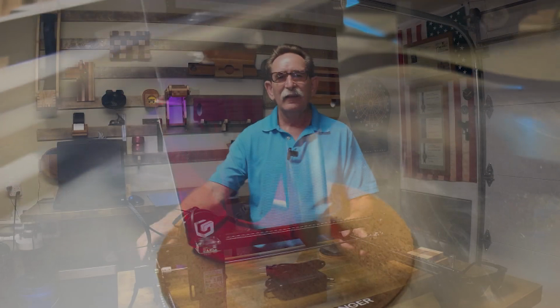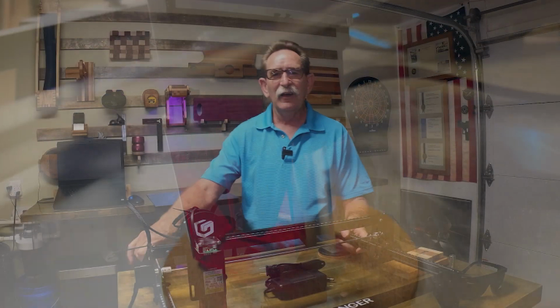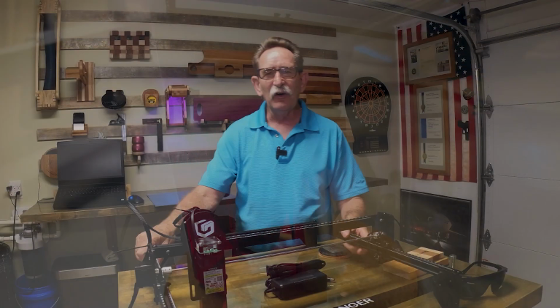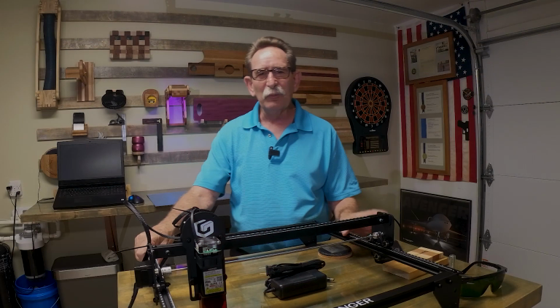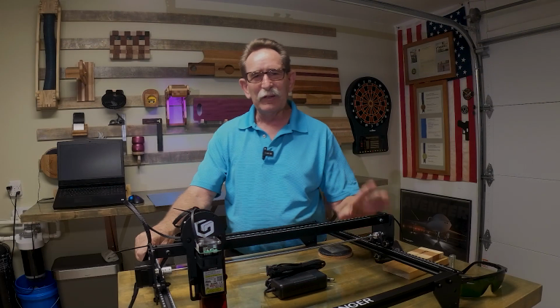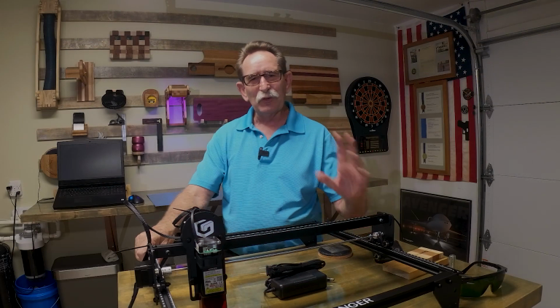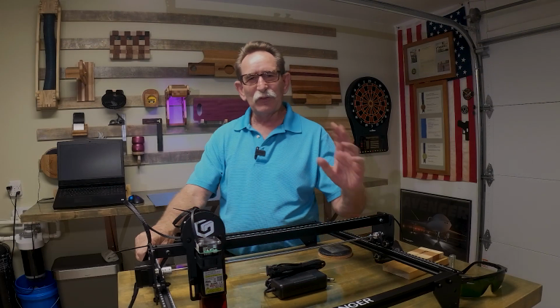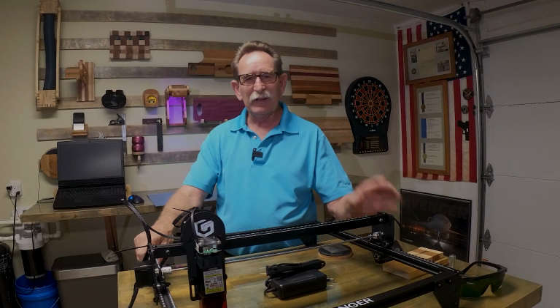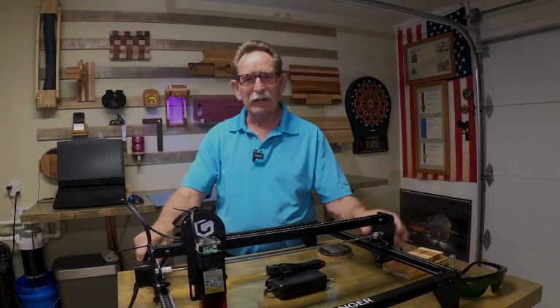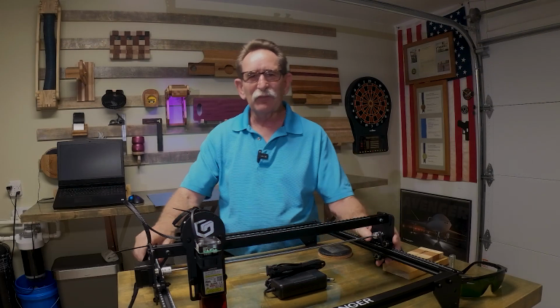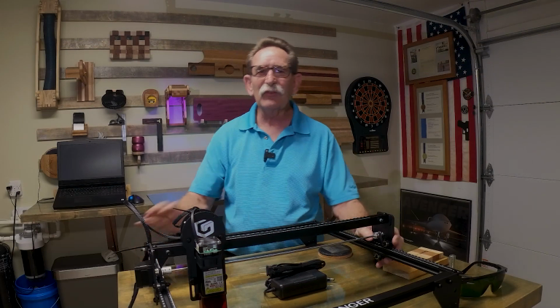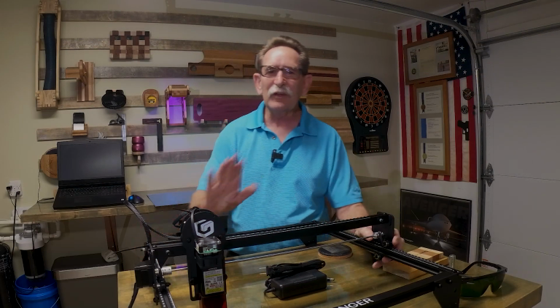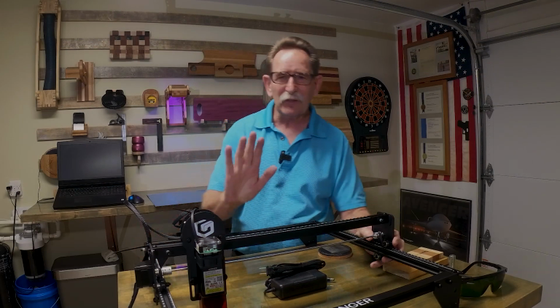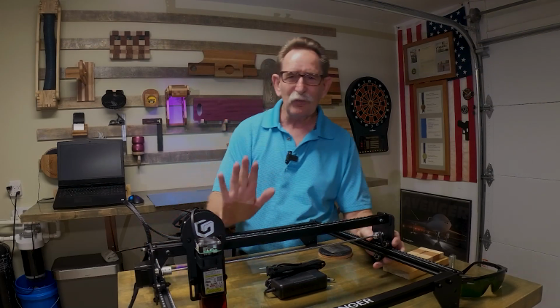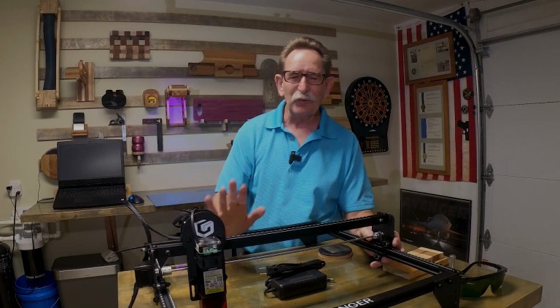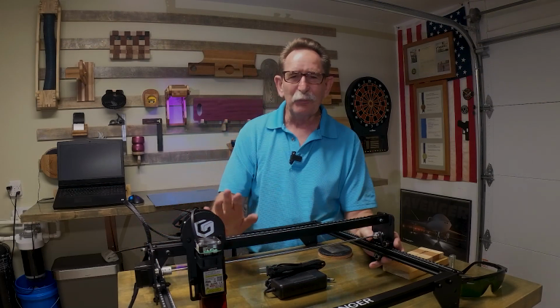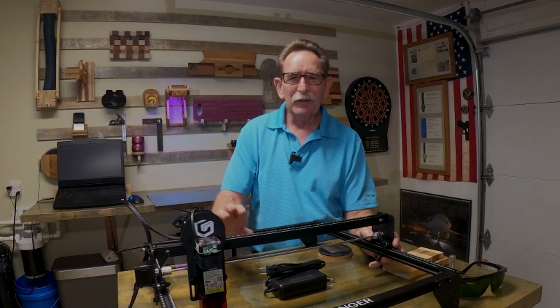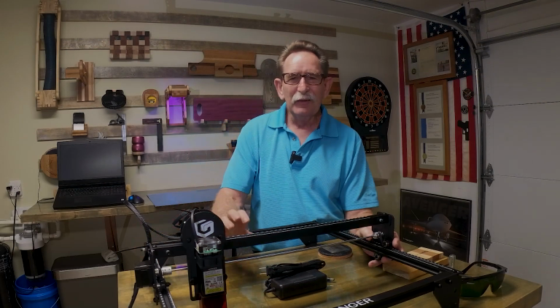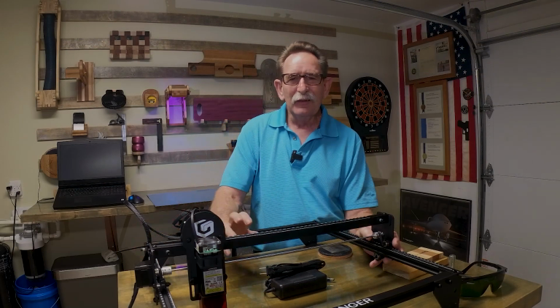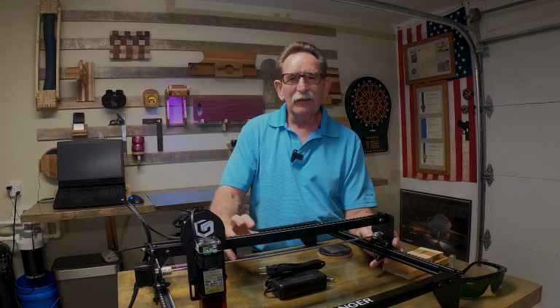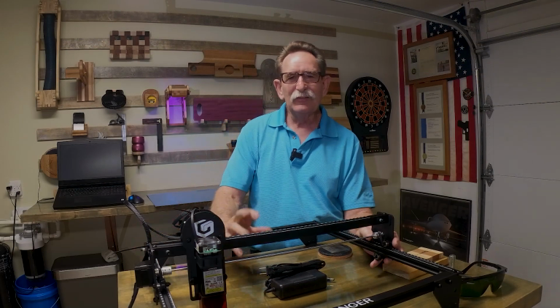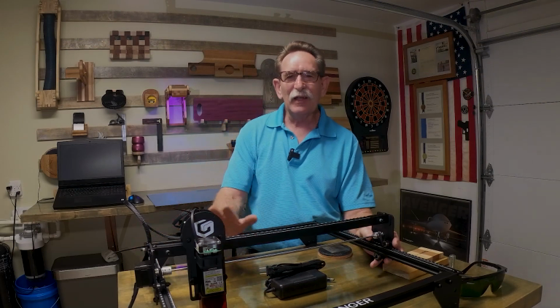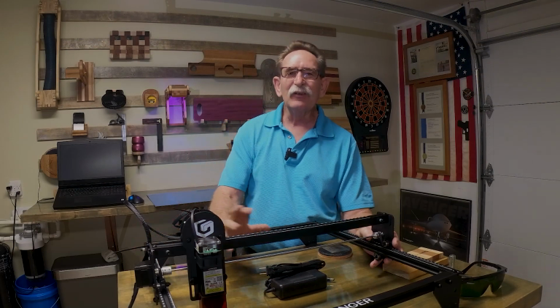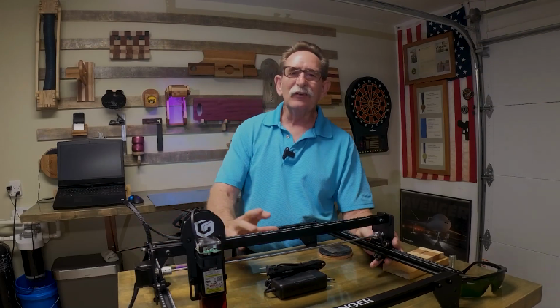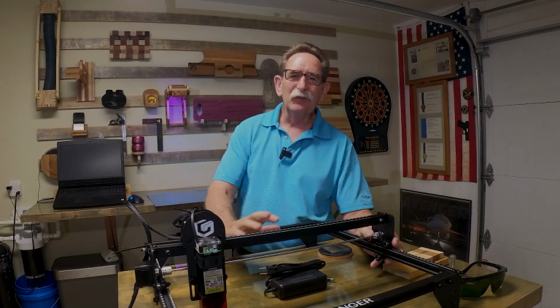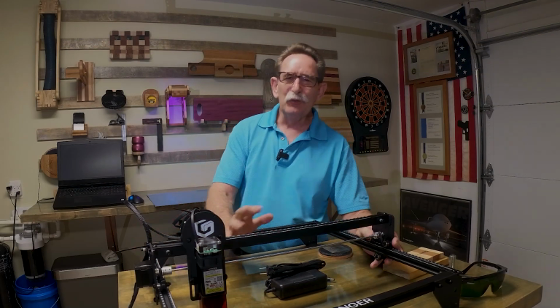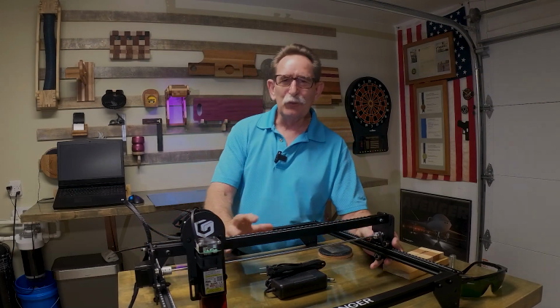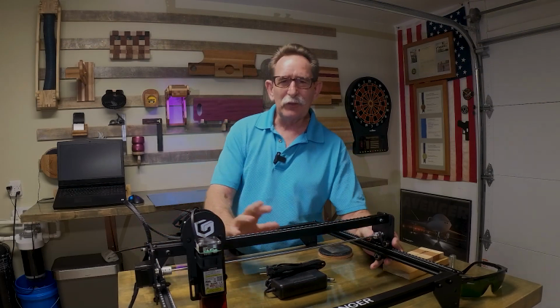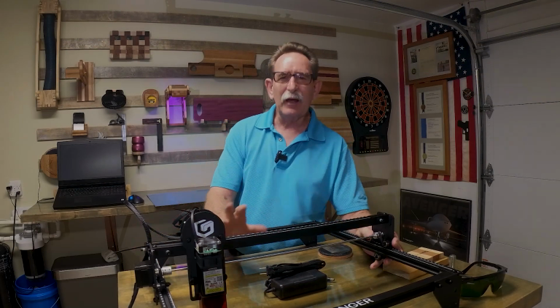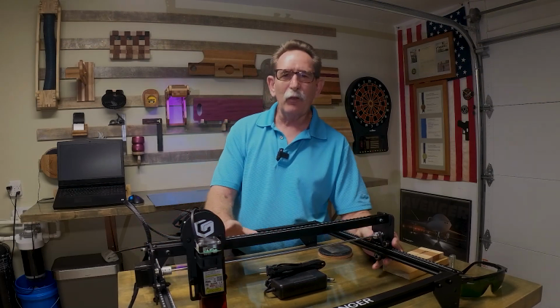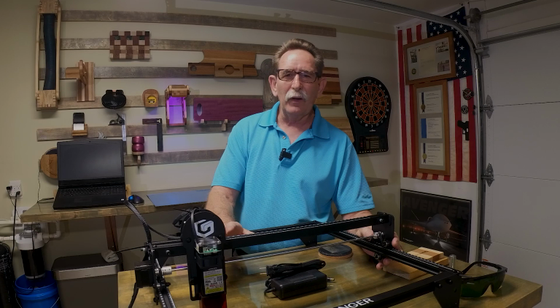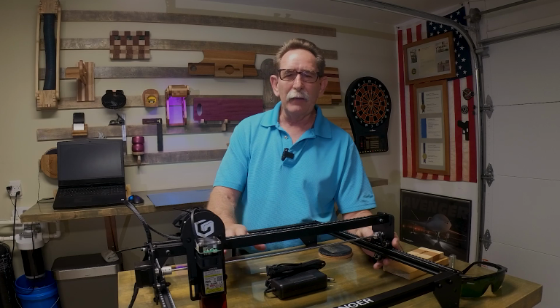Hello everybody, George Kenner. First, let's get some channel news out of the way.